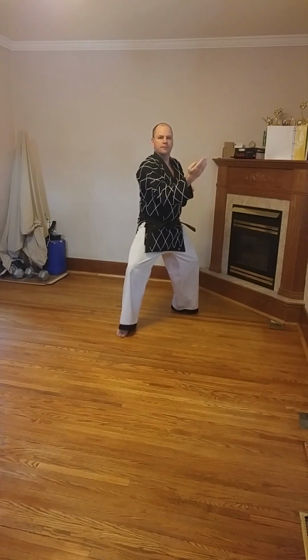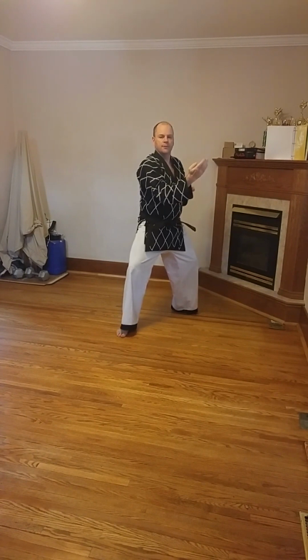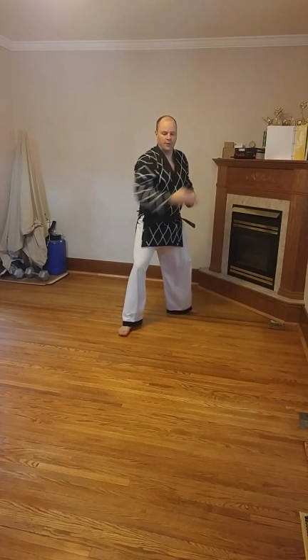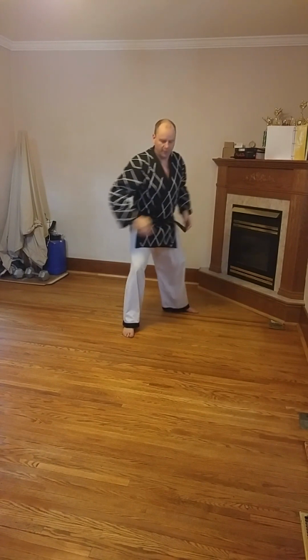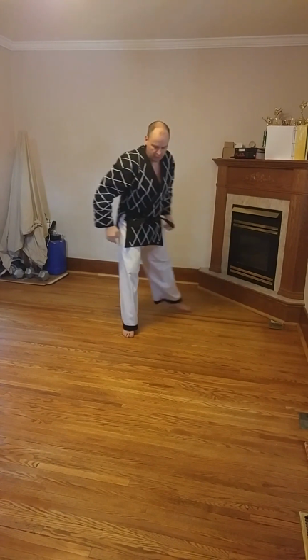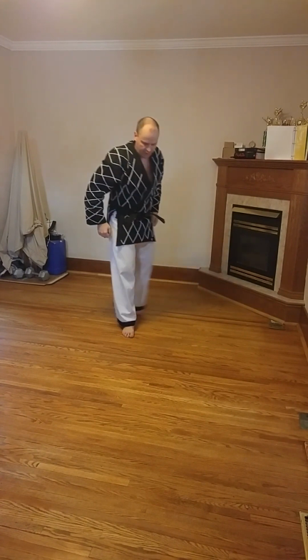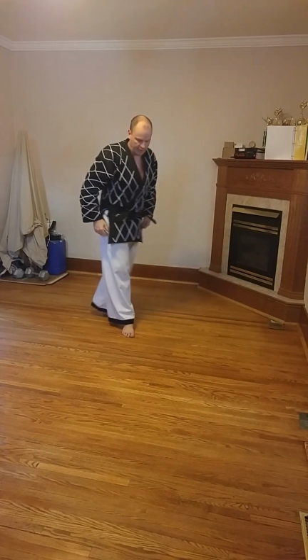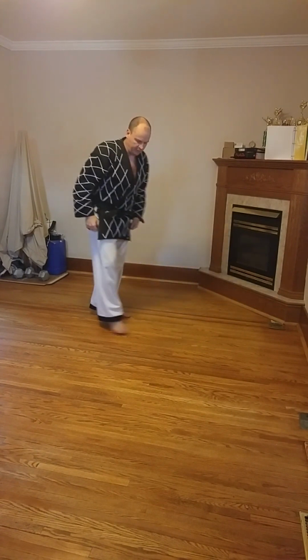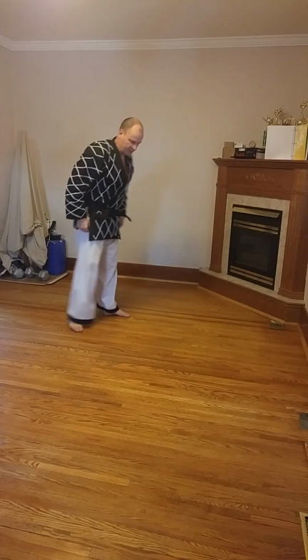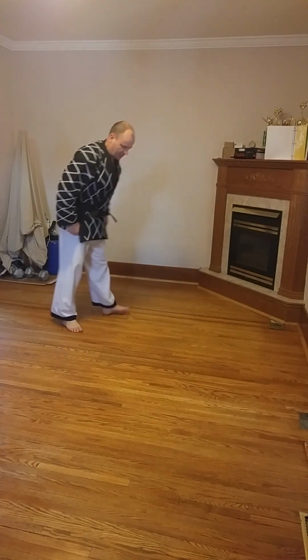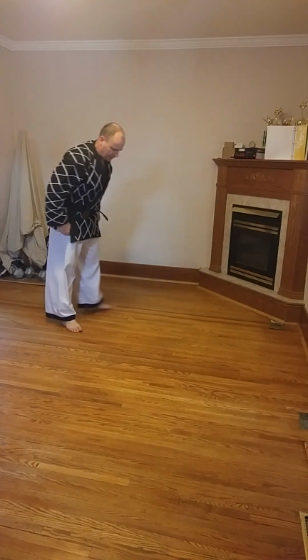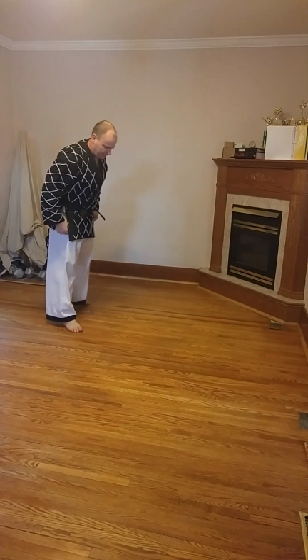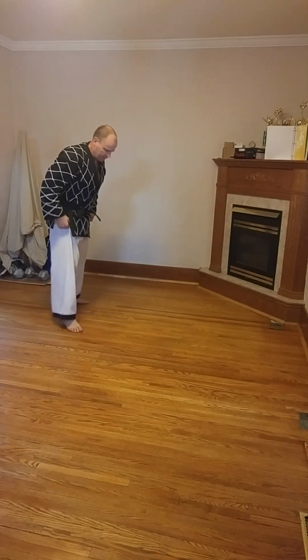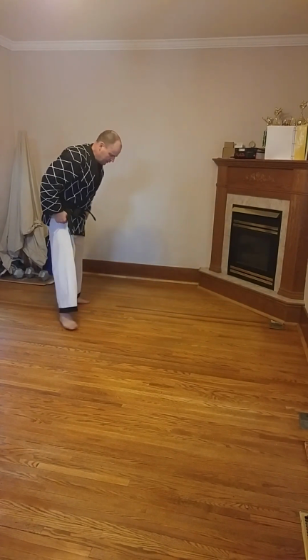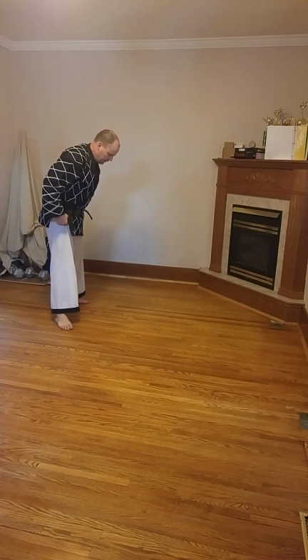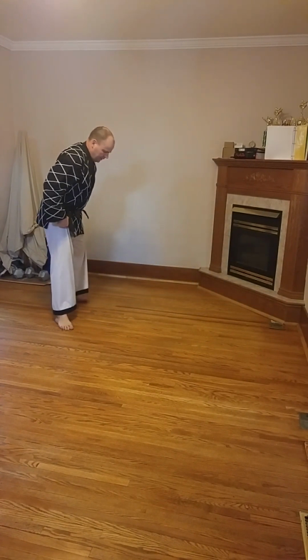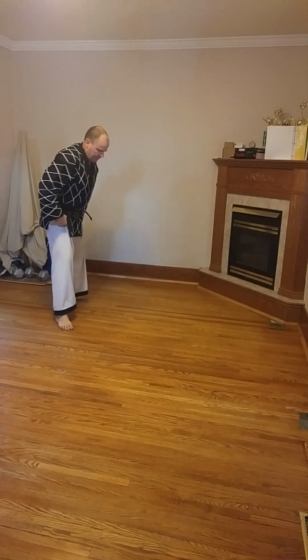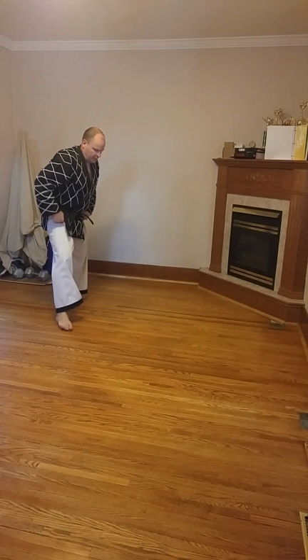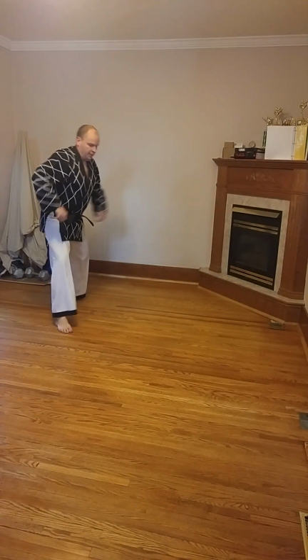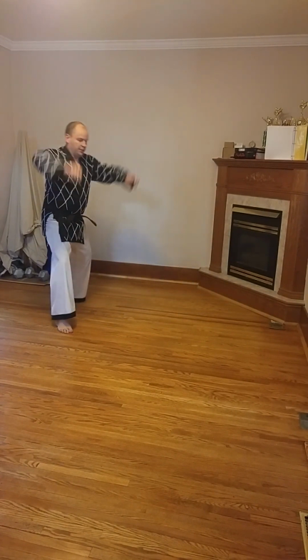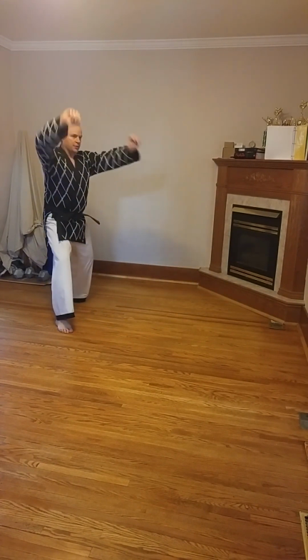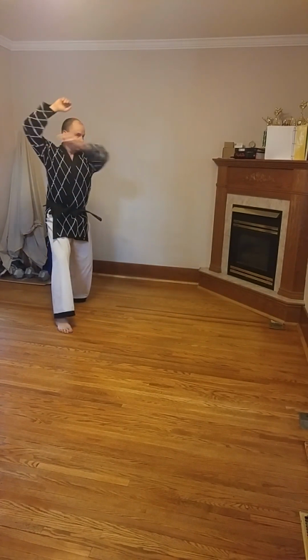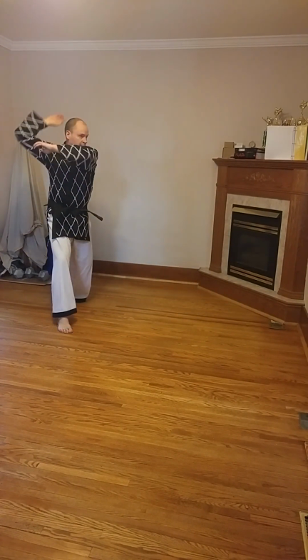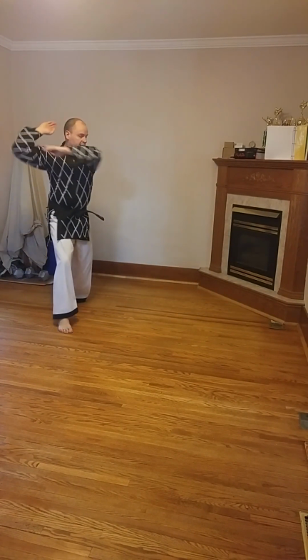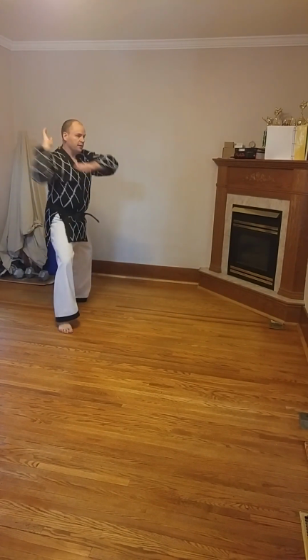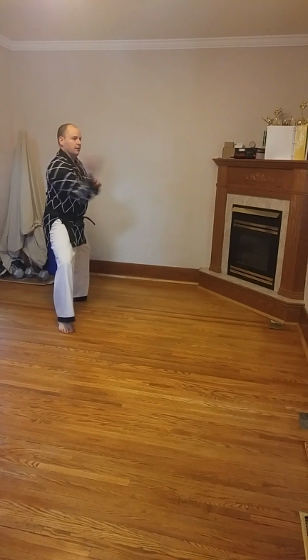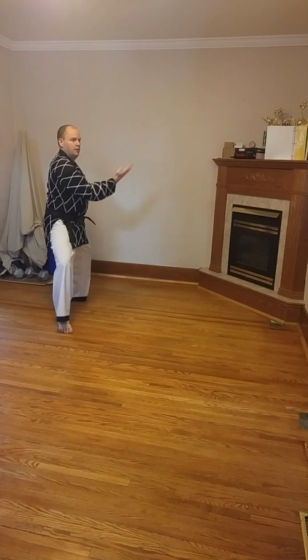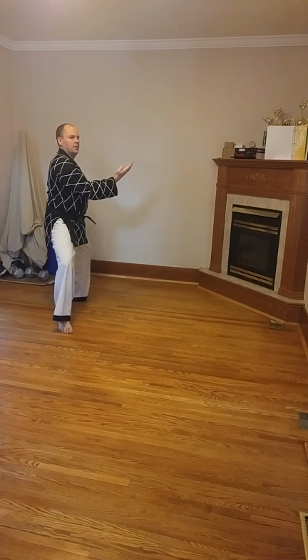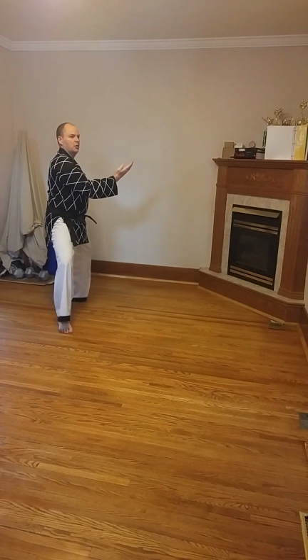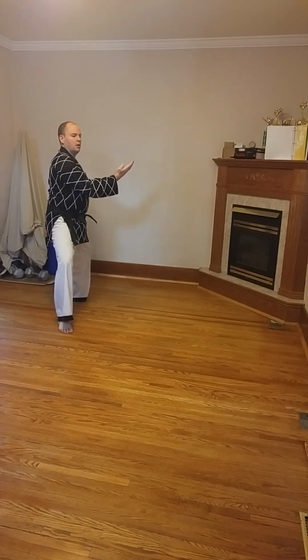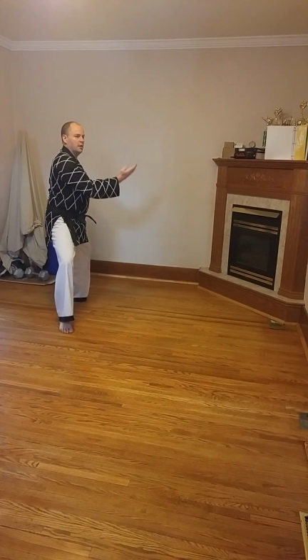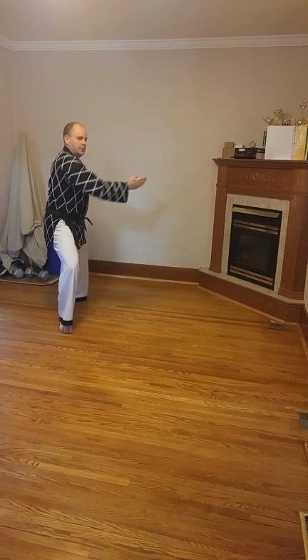Looking at that from the side — from here, across.